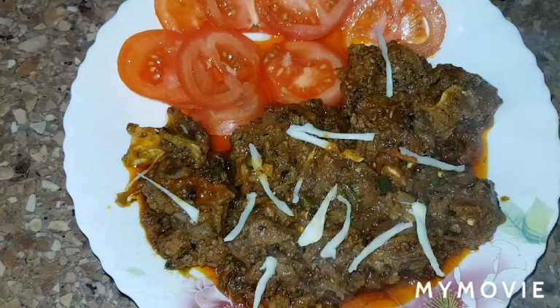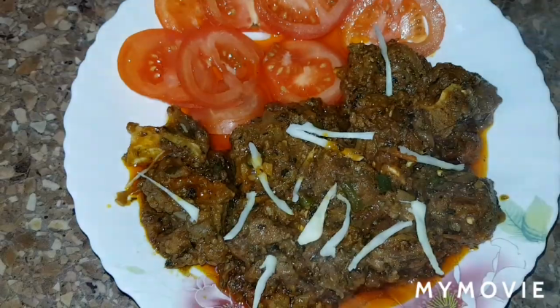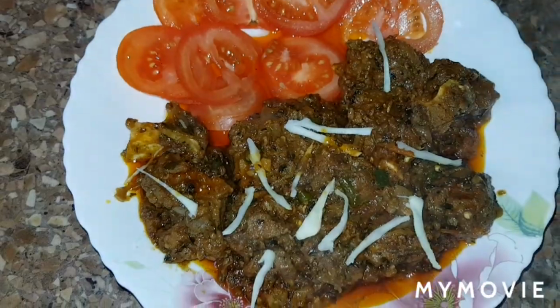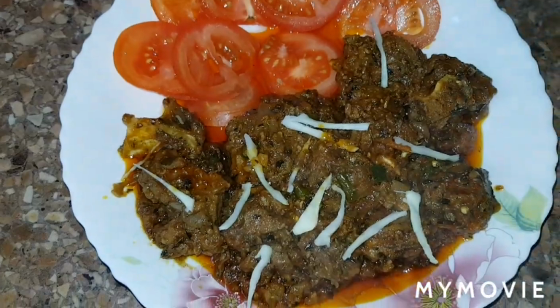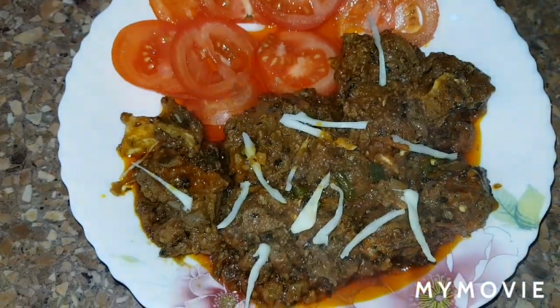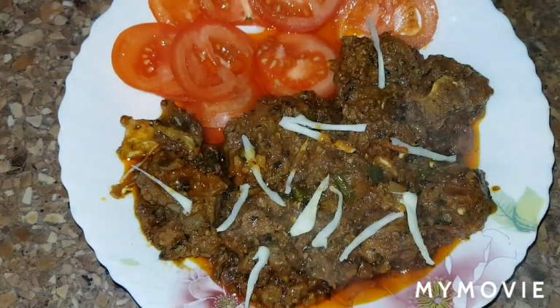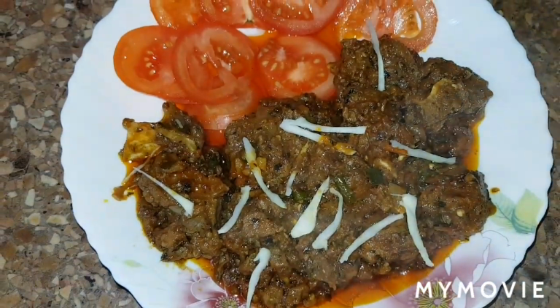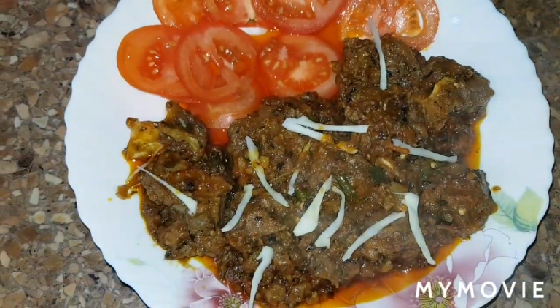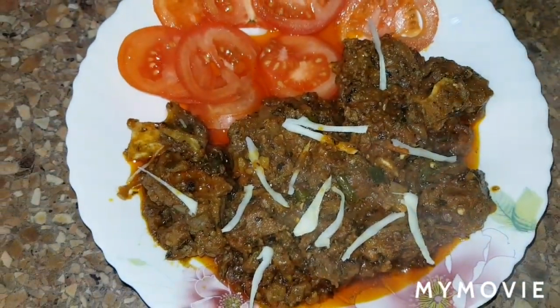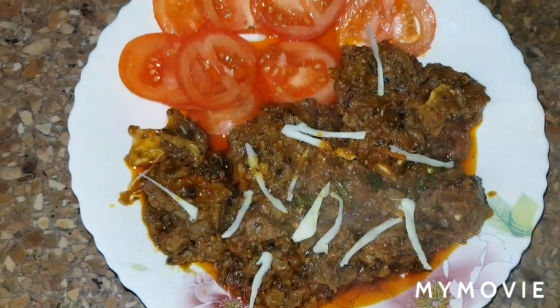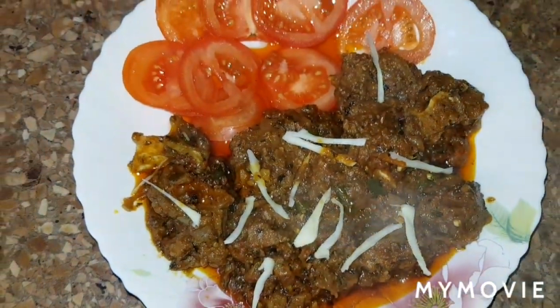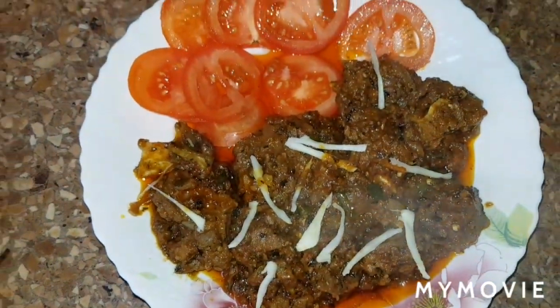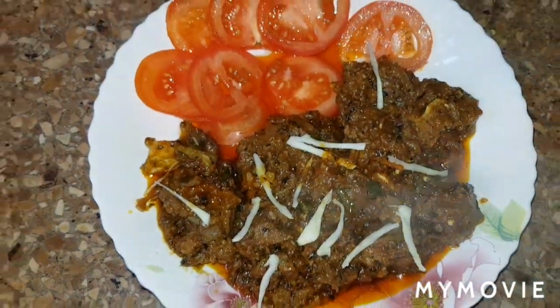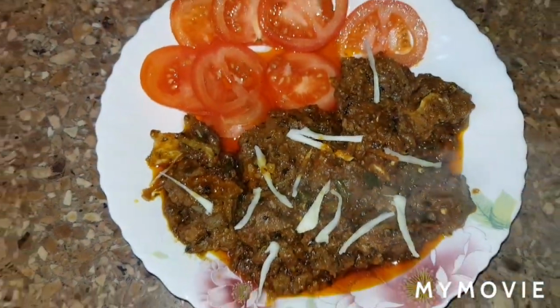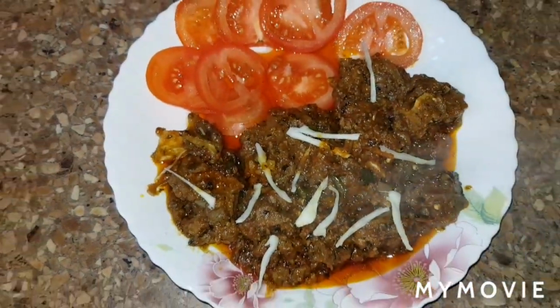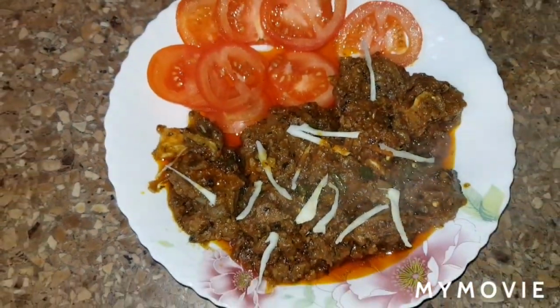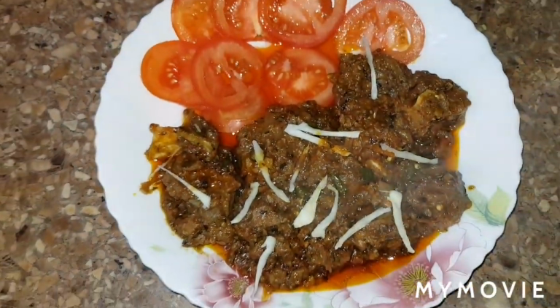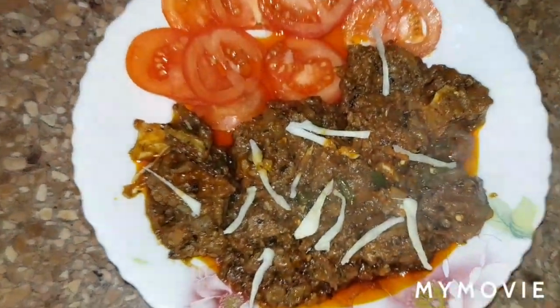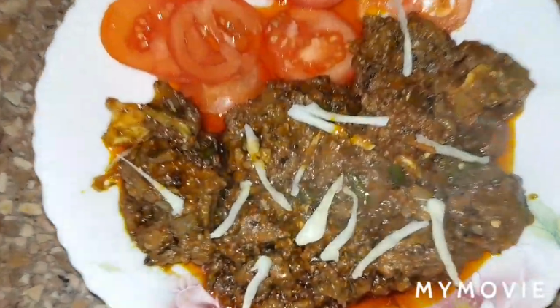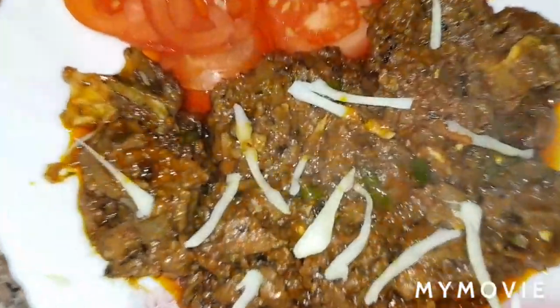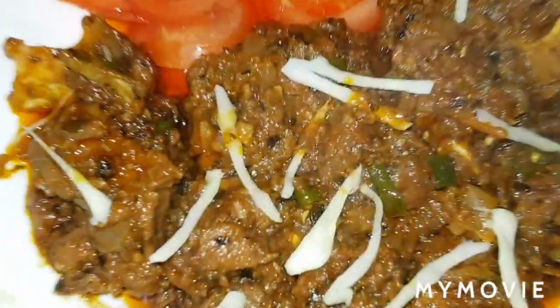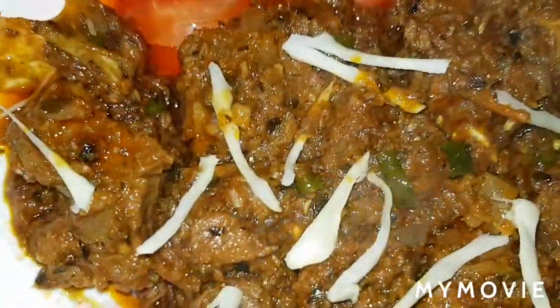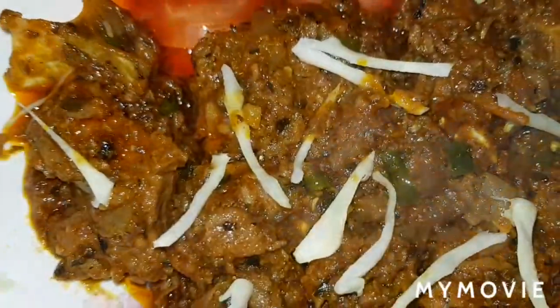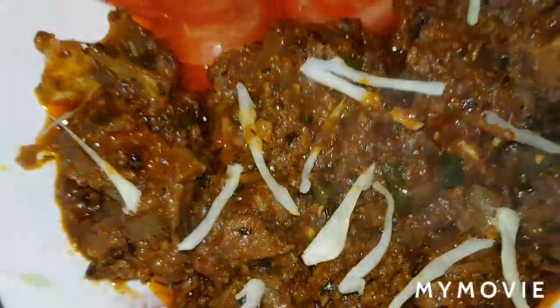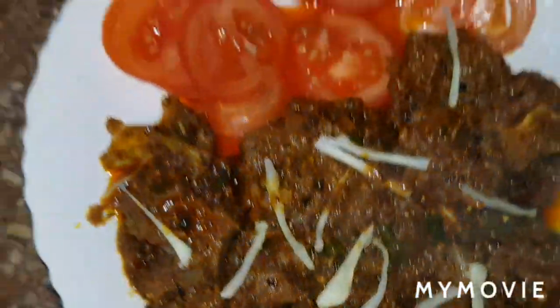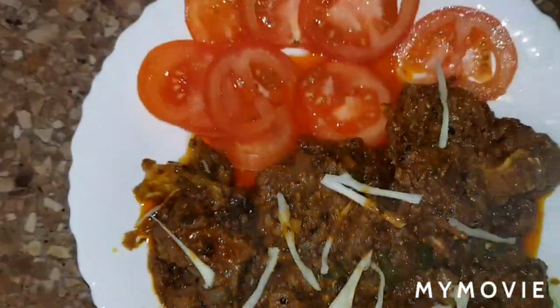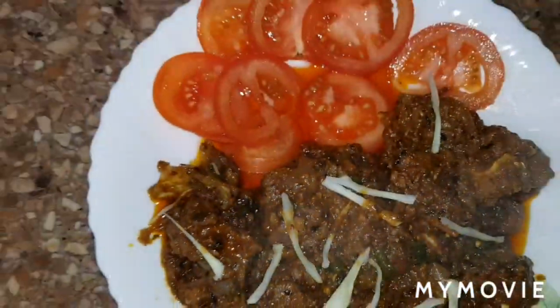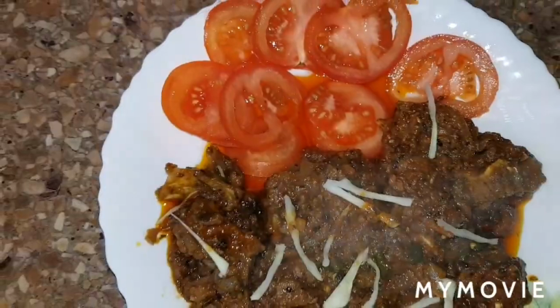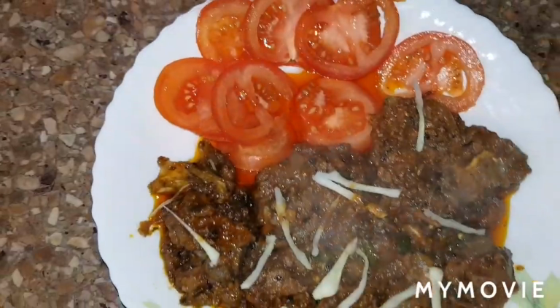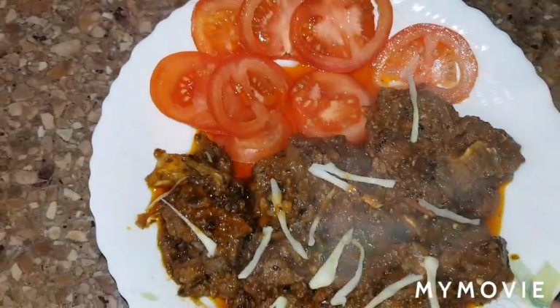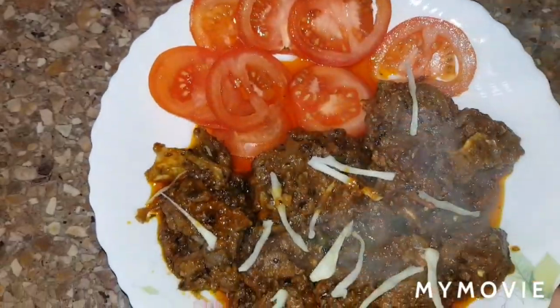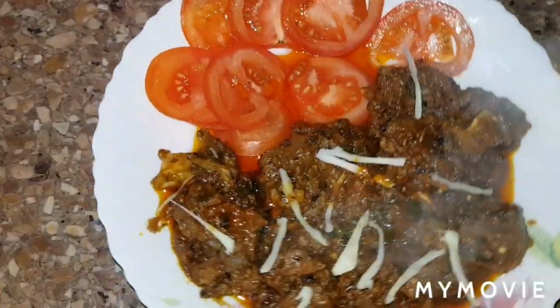Hi guys, I'm lovely chef Kasdan Karan. Today we're making Kunagoshi.